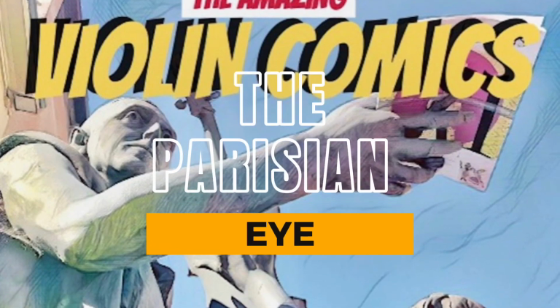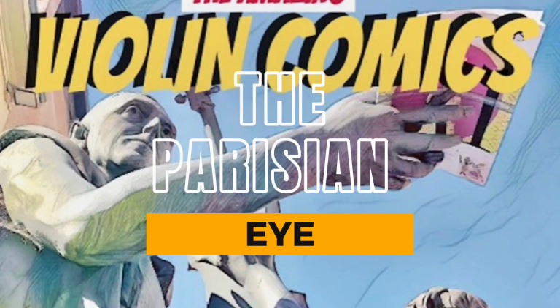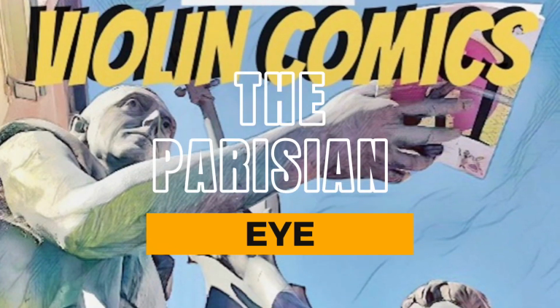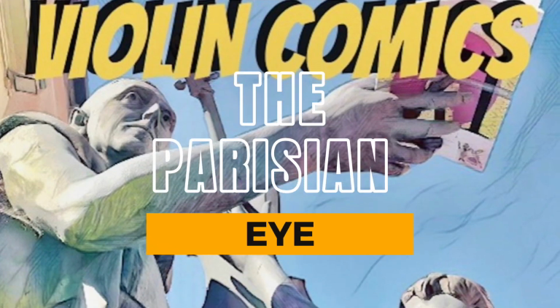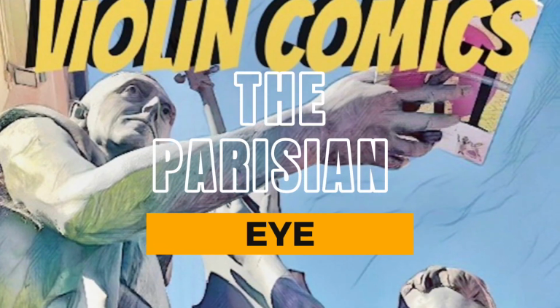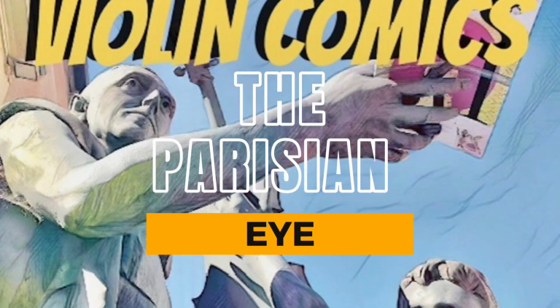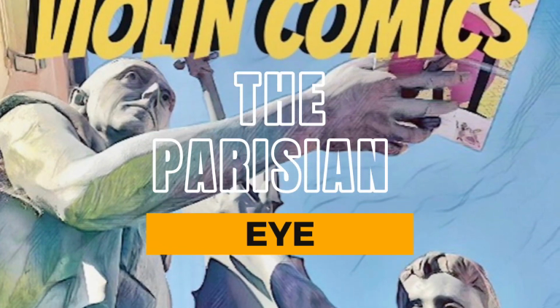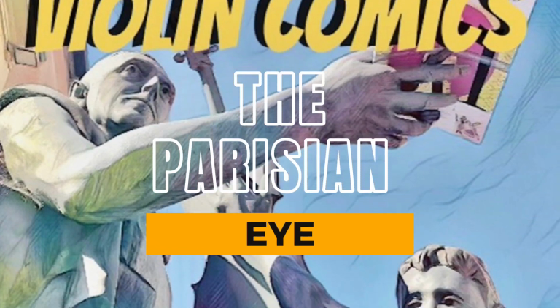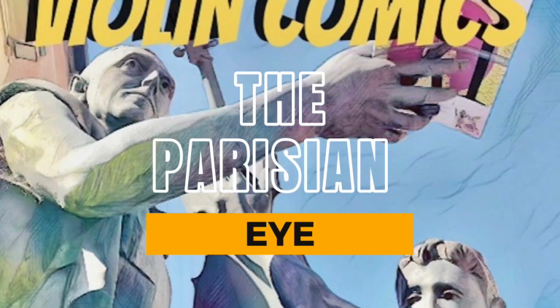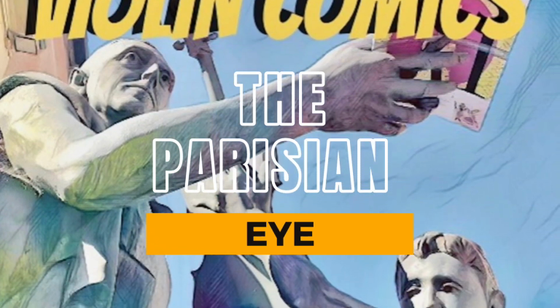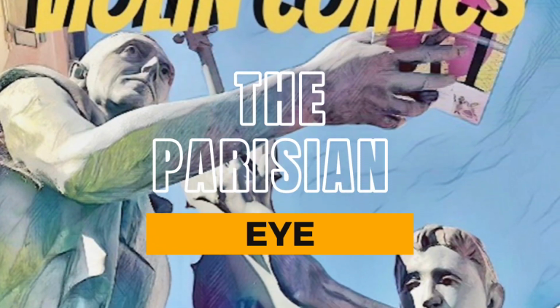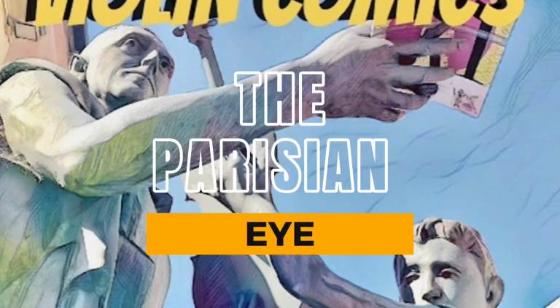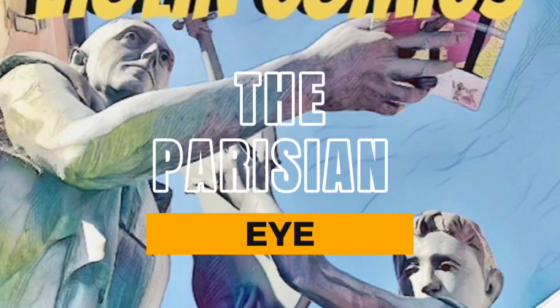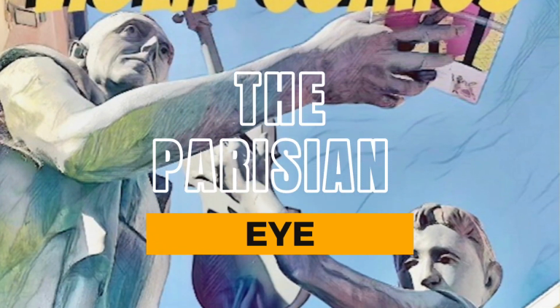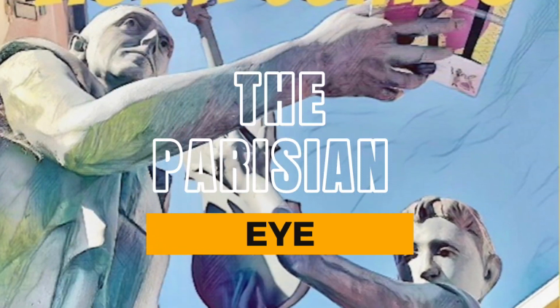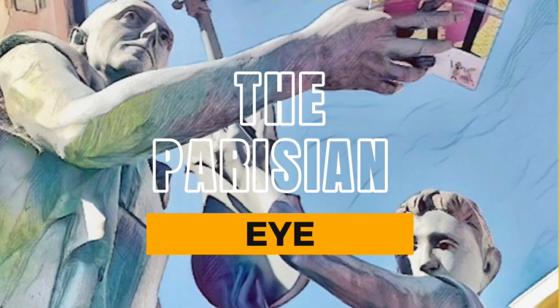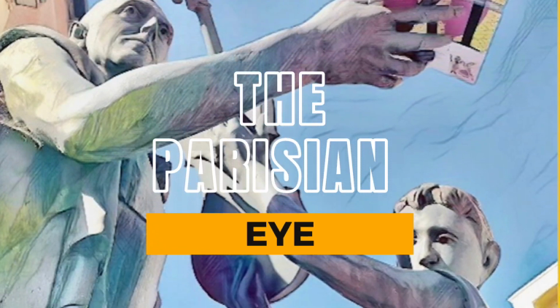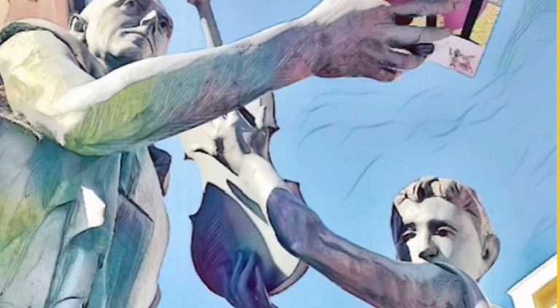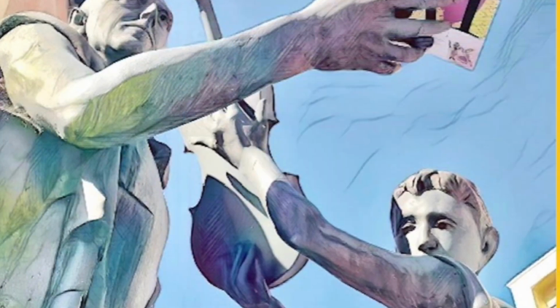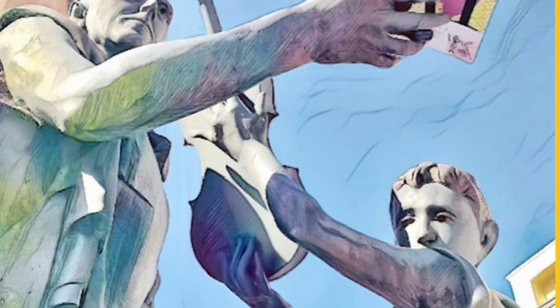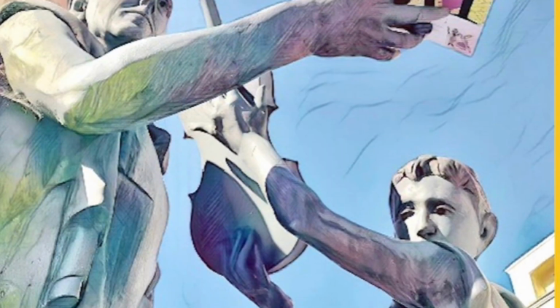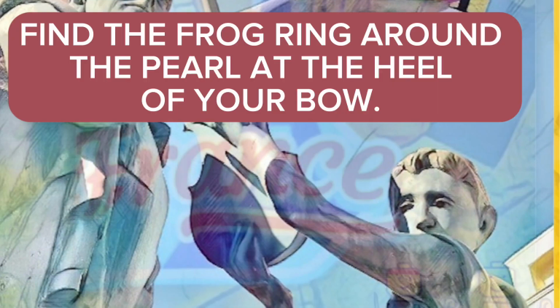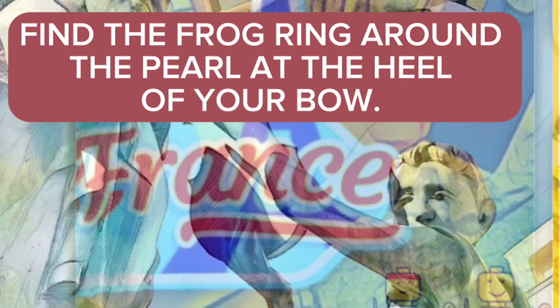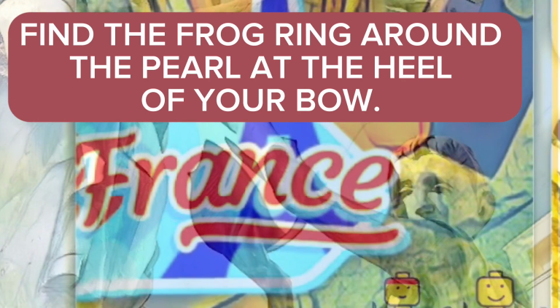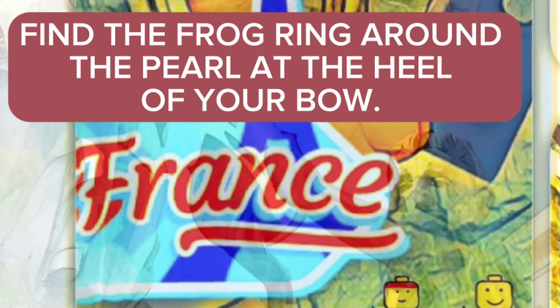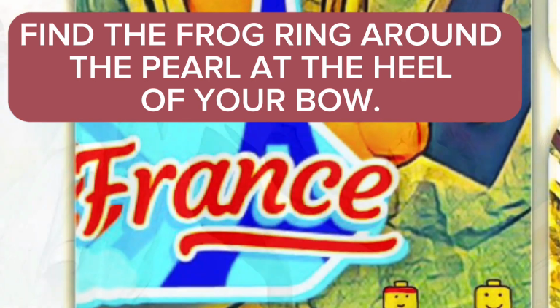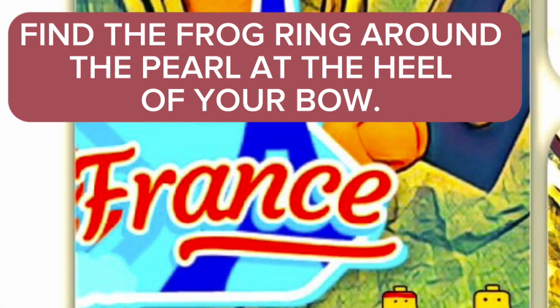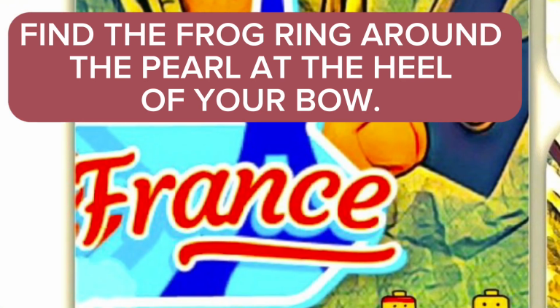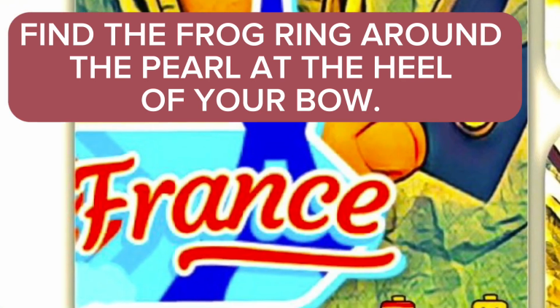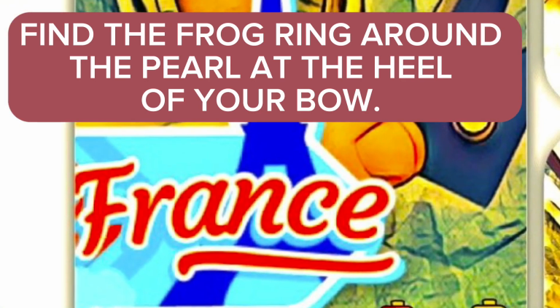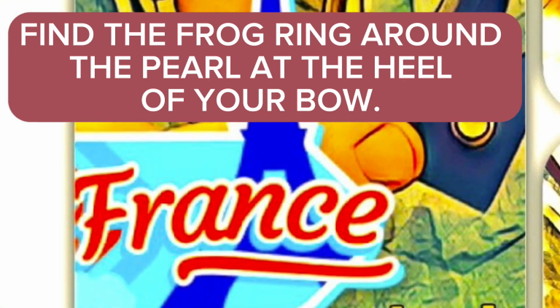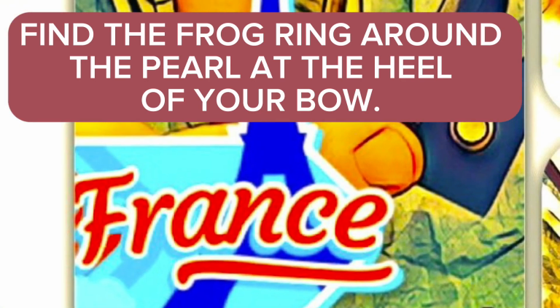The Parisian Eye. Find the frog ring around the pearl at the heel of your bow.